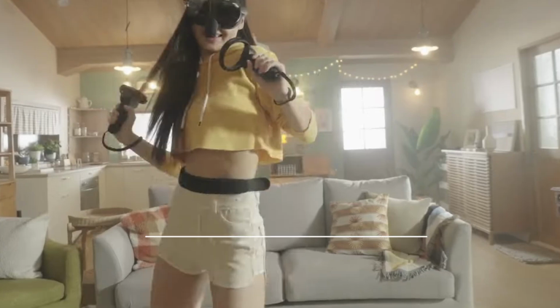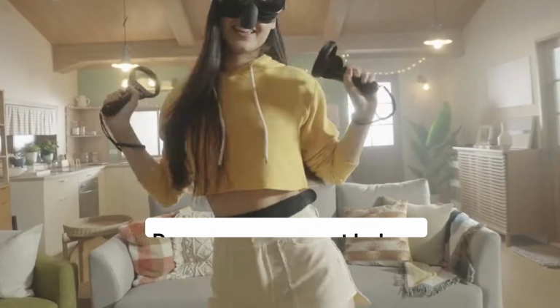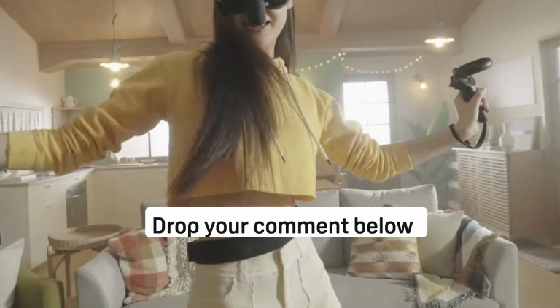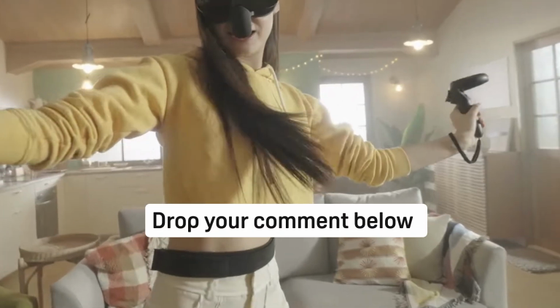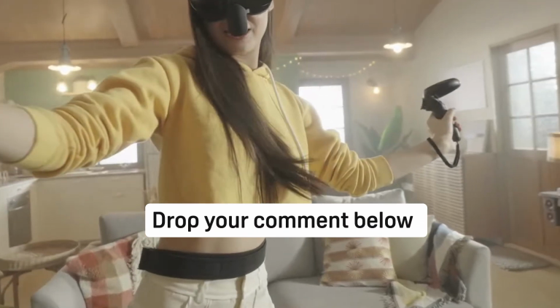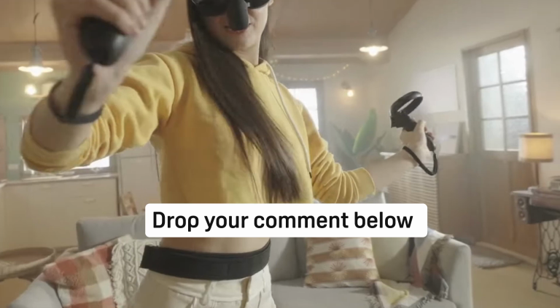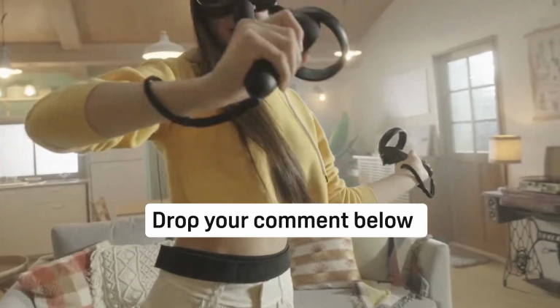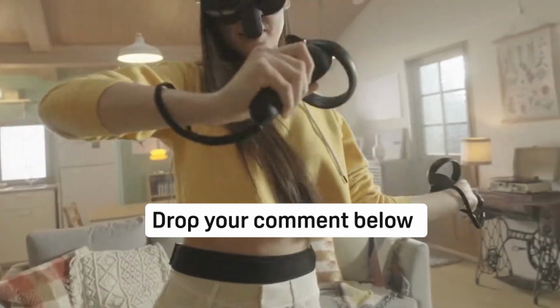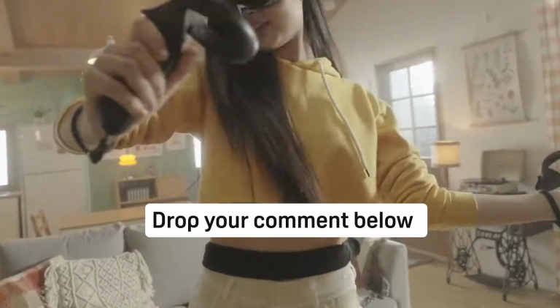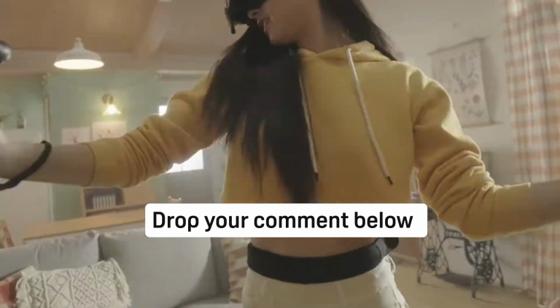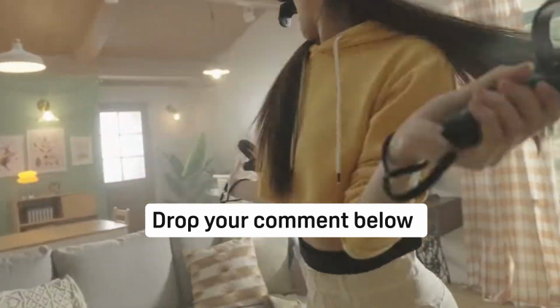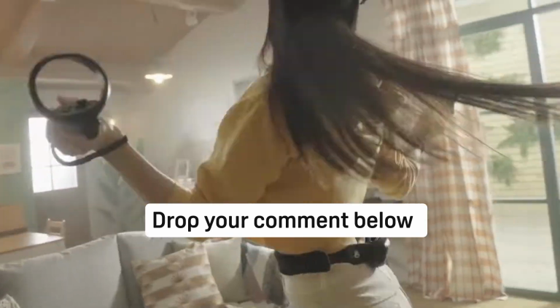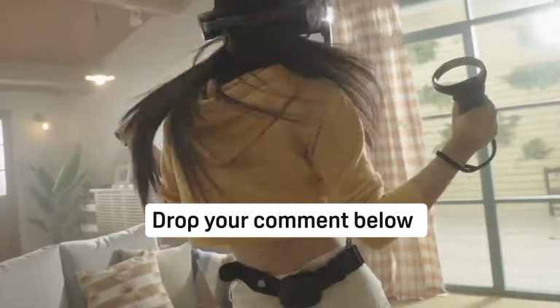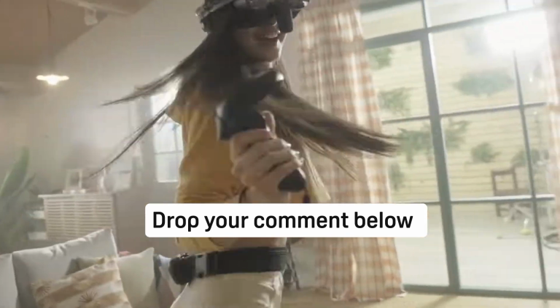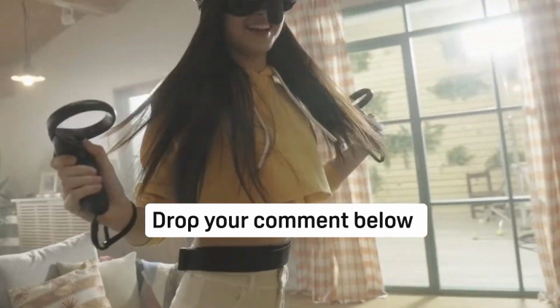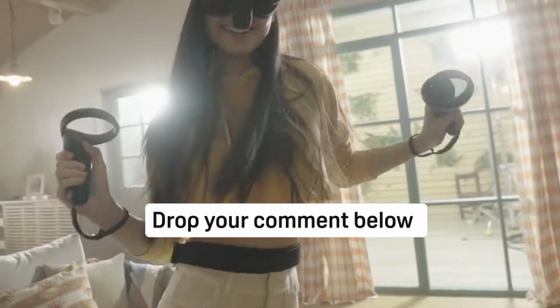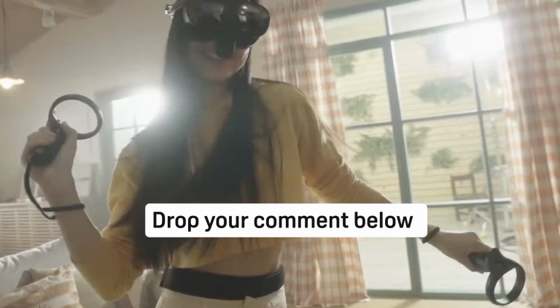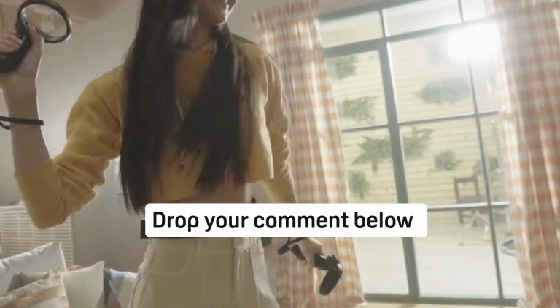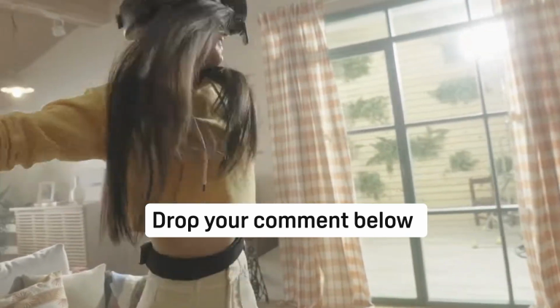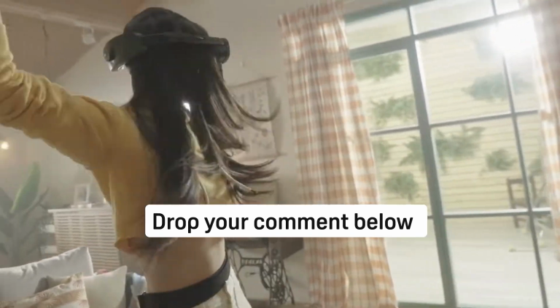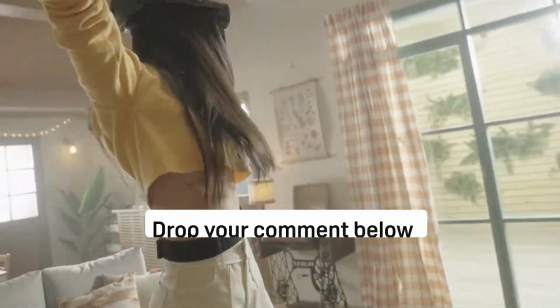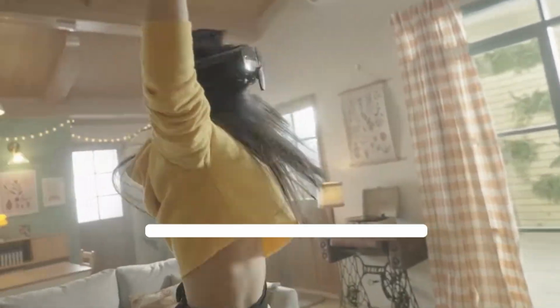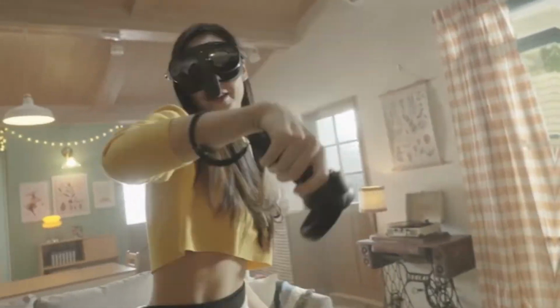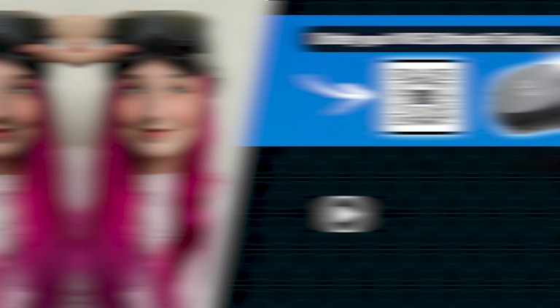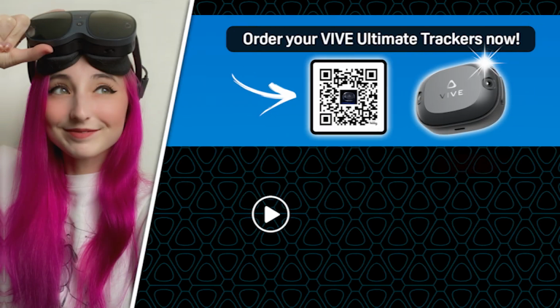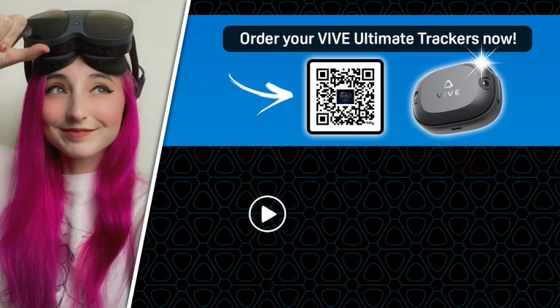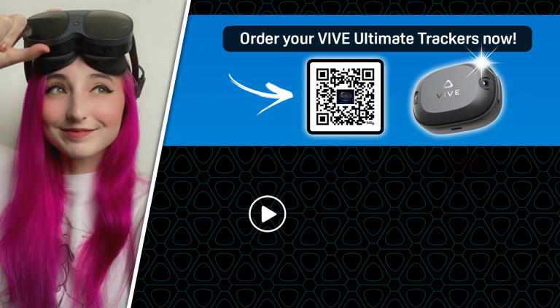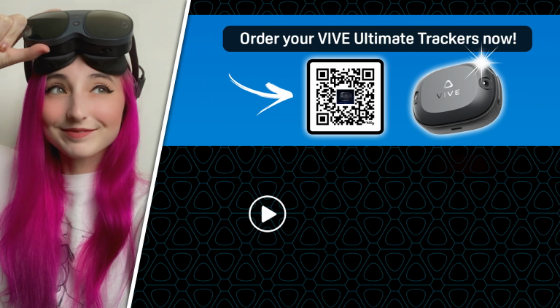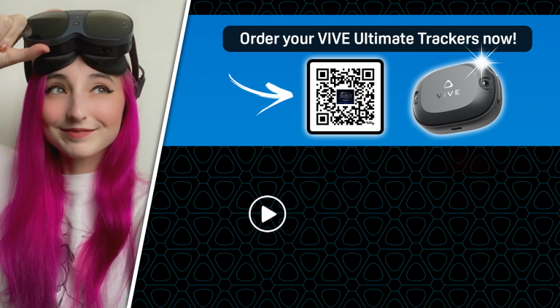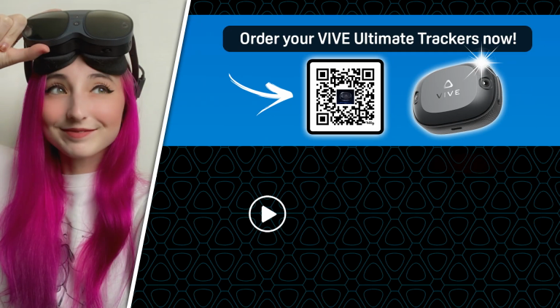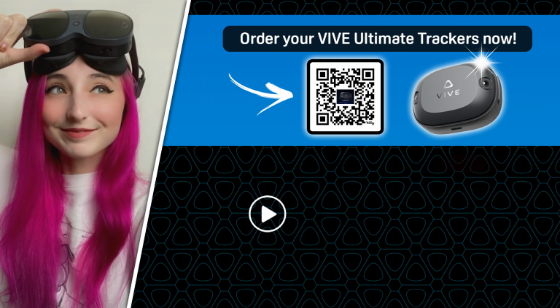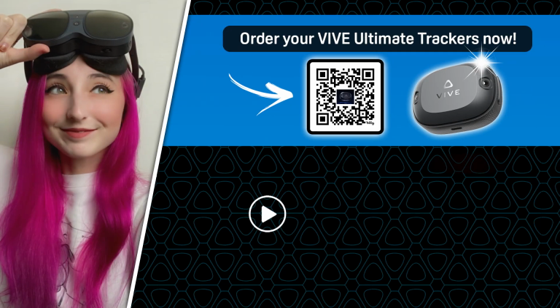Let us know which game you'll be trying out with the Vive Ultimate Trackers in the comments below. Let's go to the dance world!